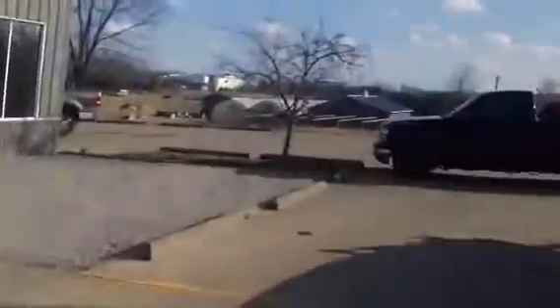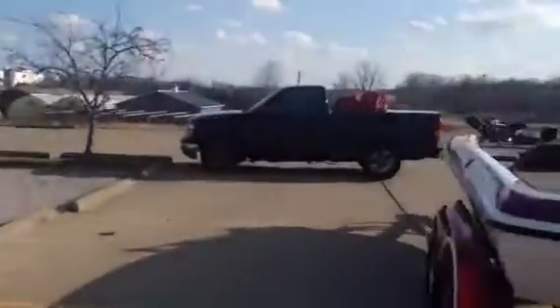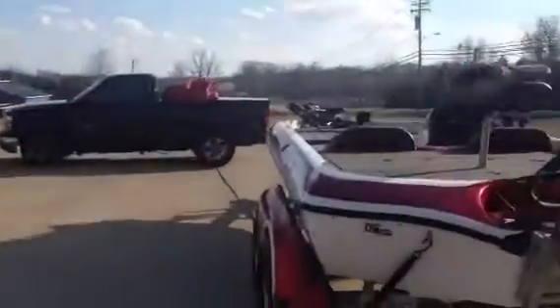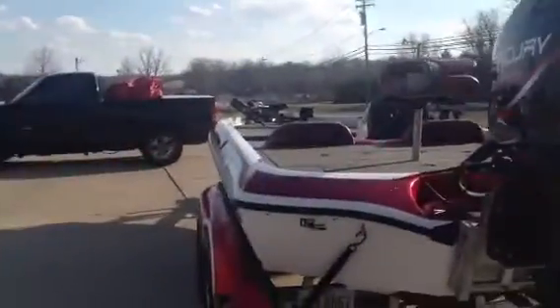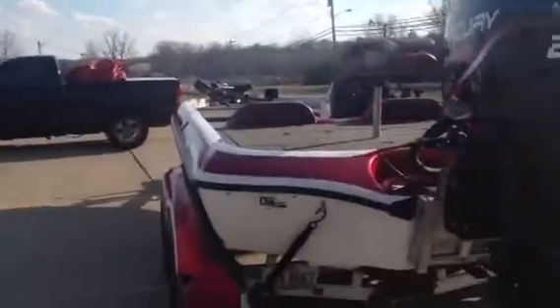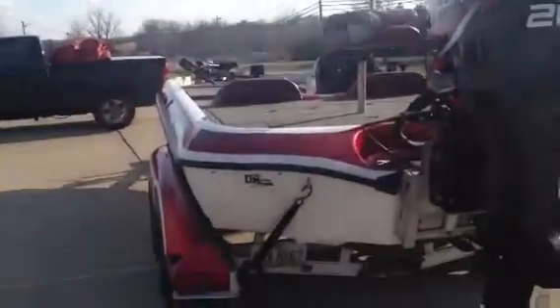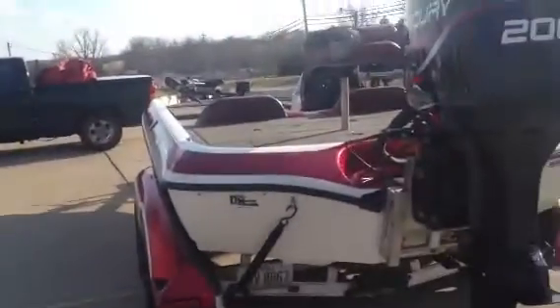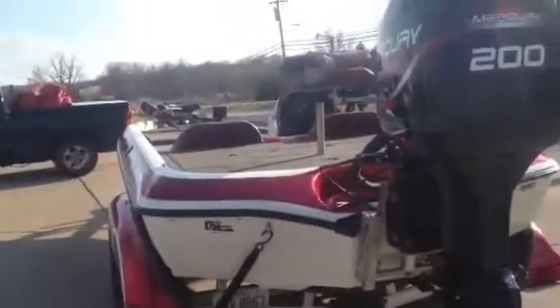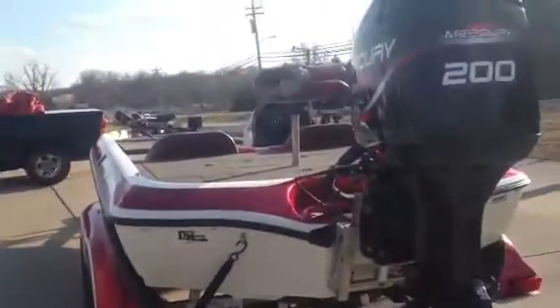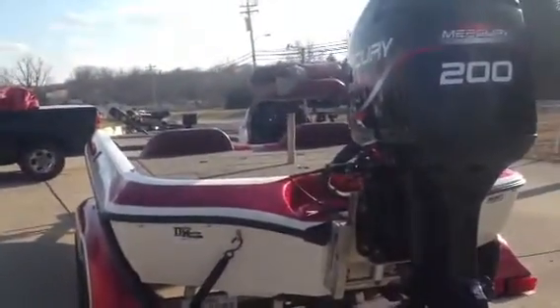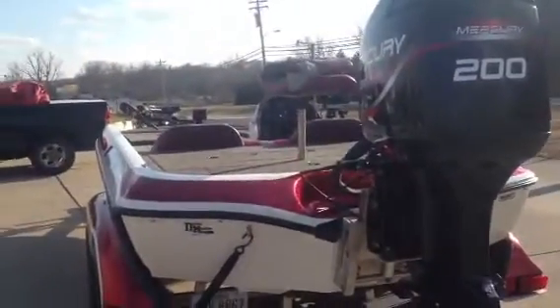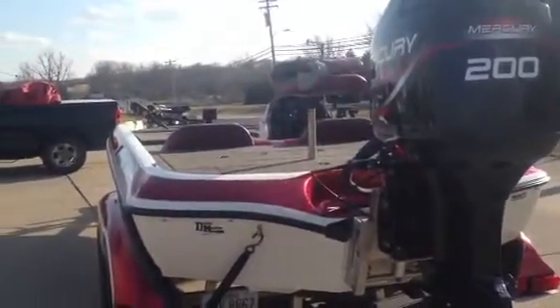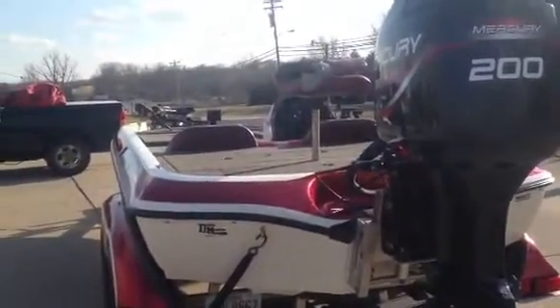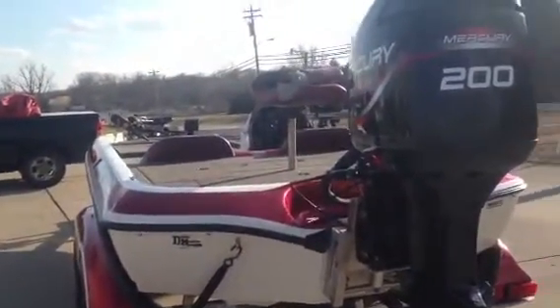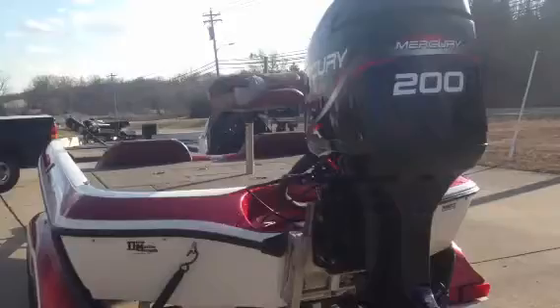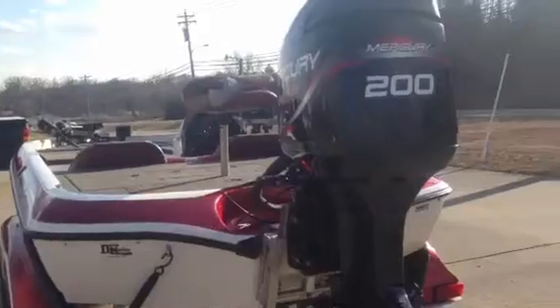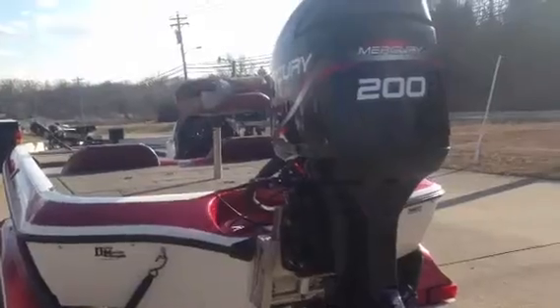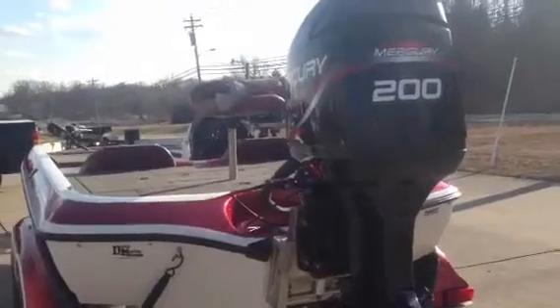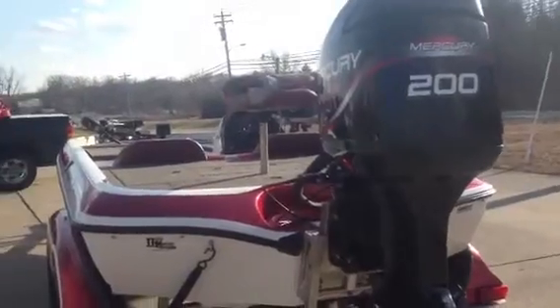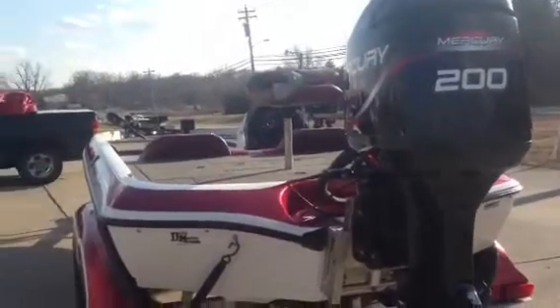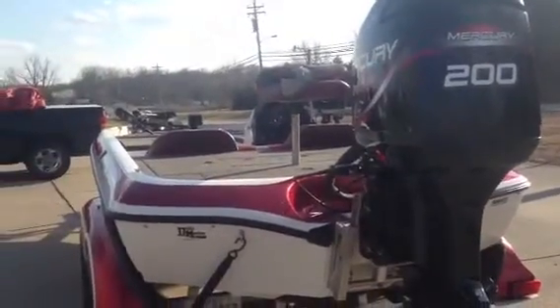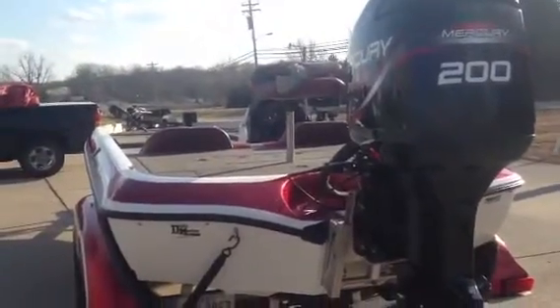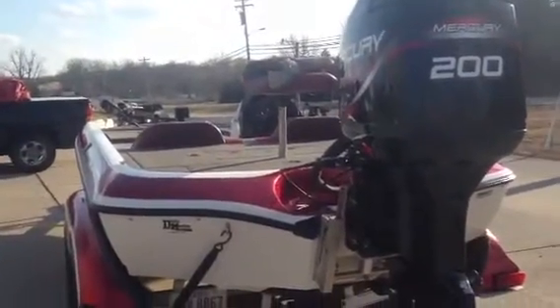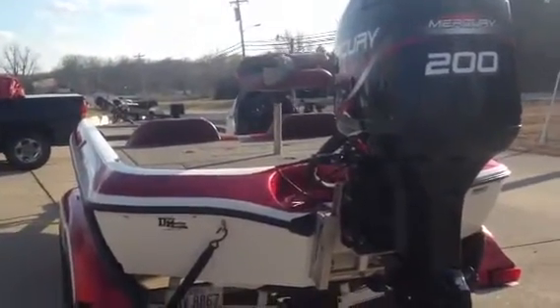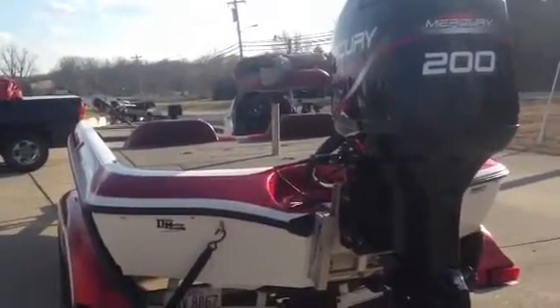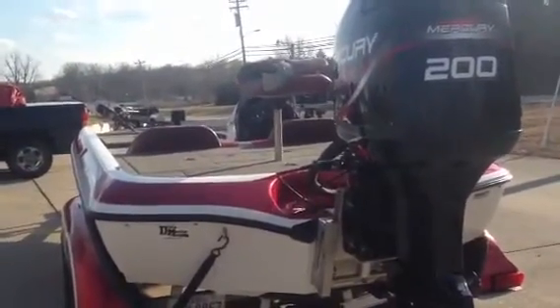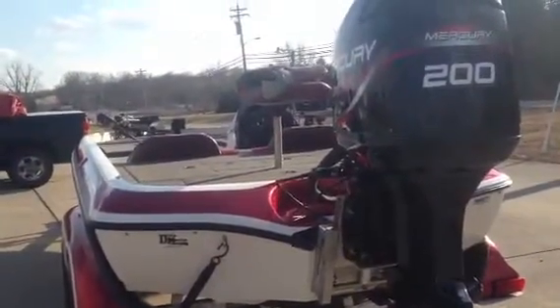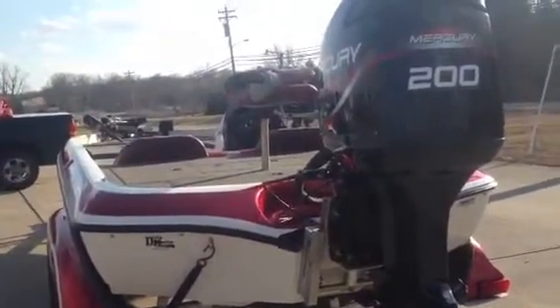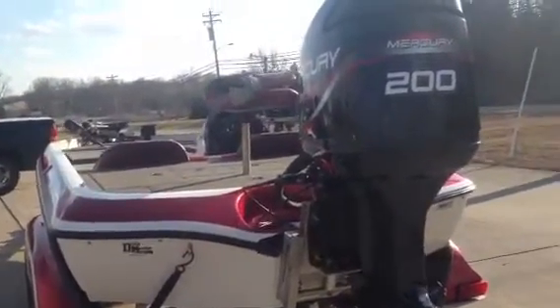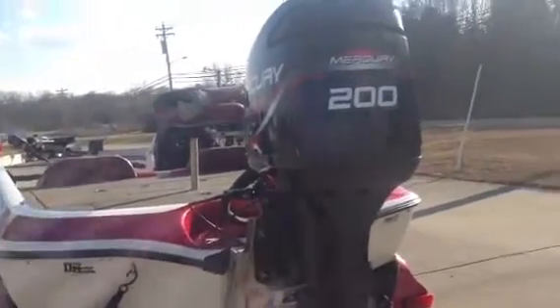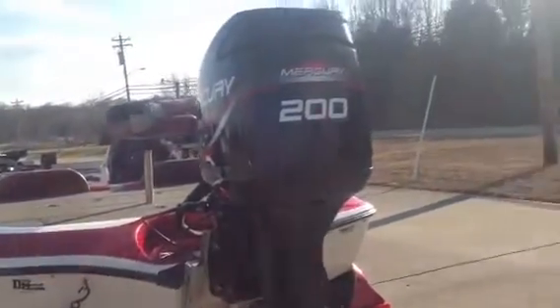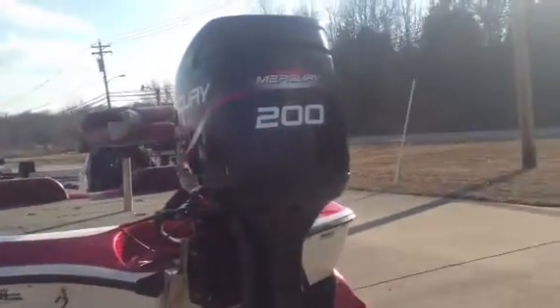Again, 1999 Ranger R91, 200 Mercury OptiMax. Come give us a call. Thanks.